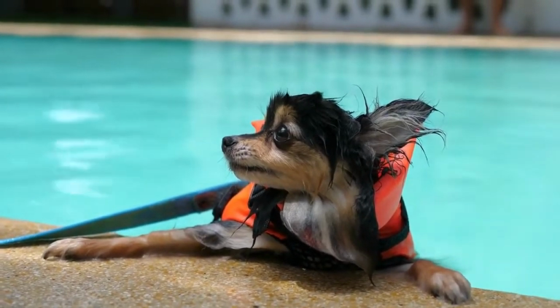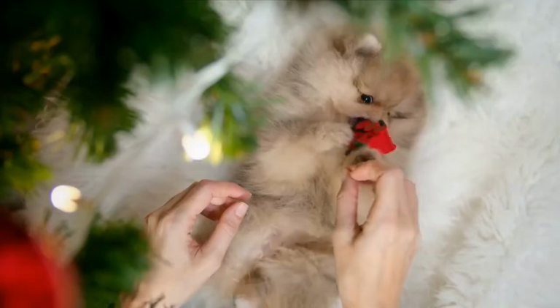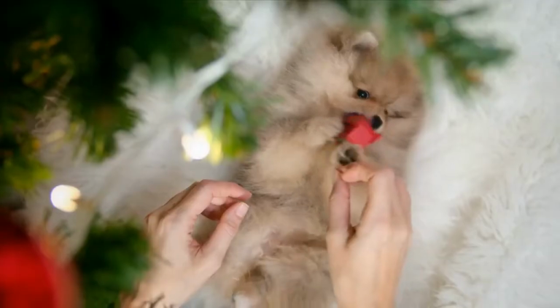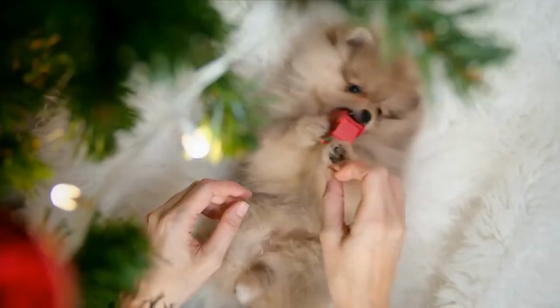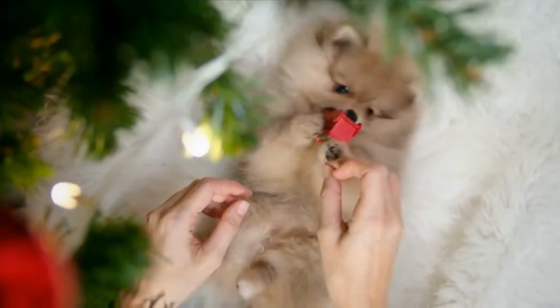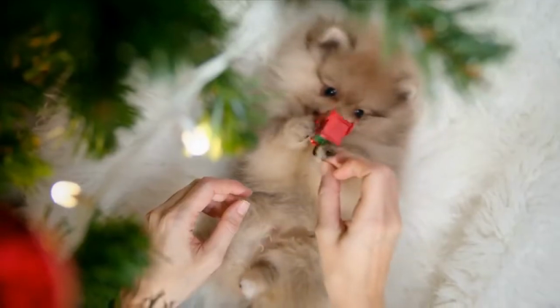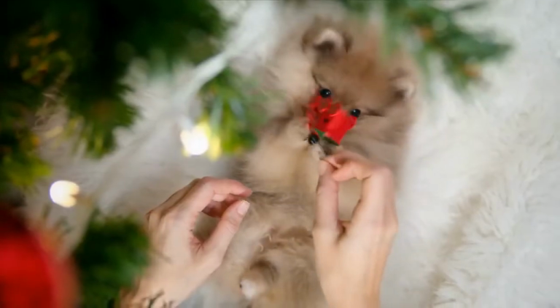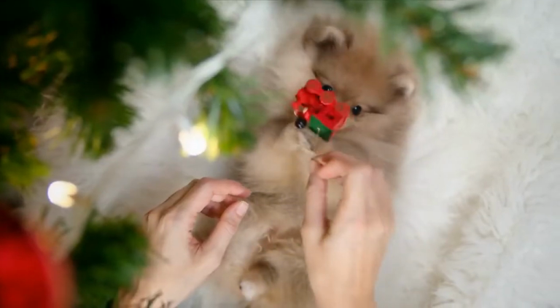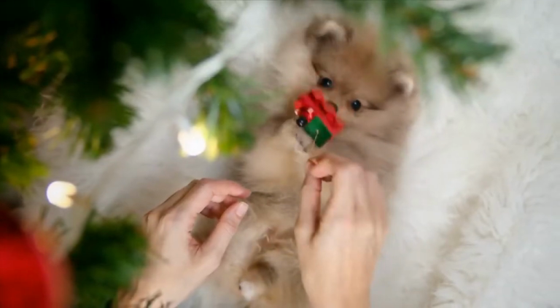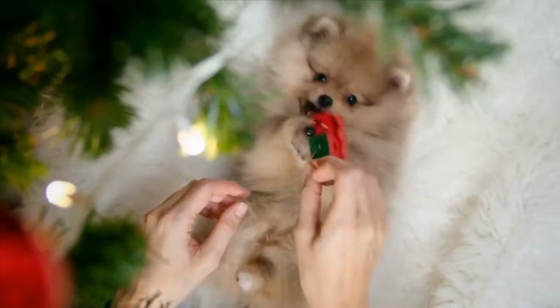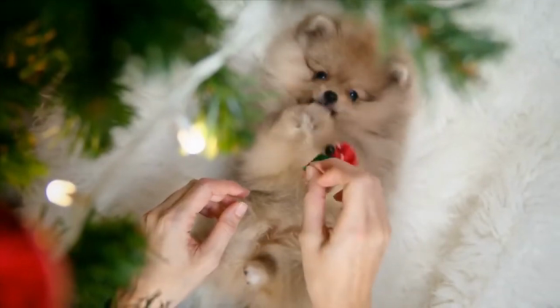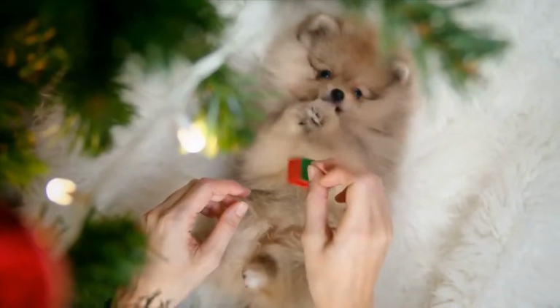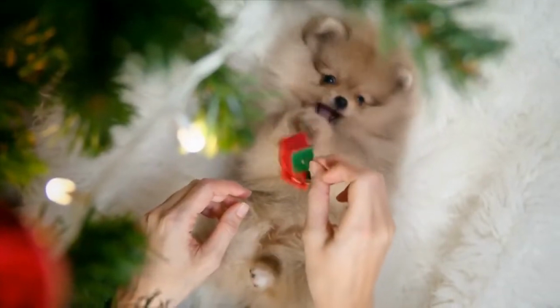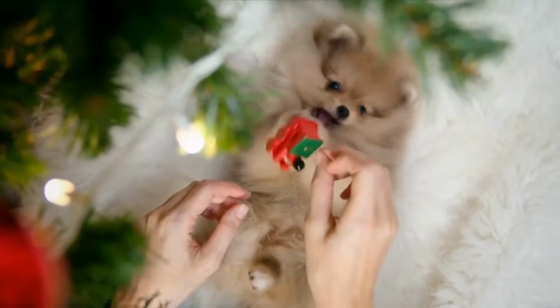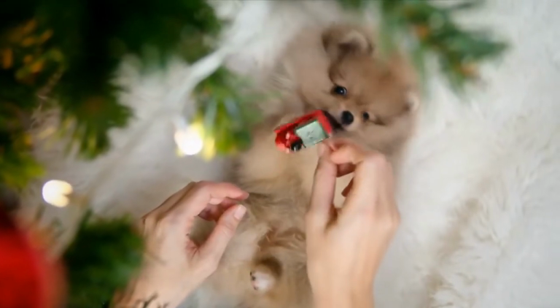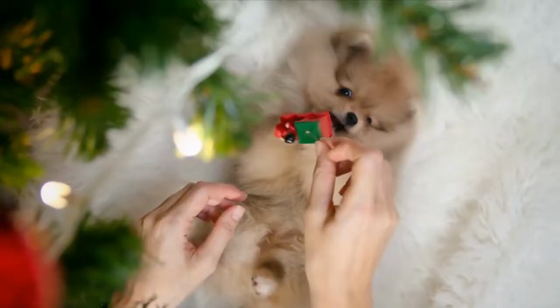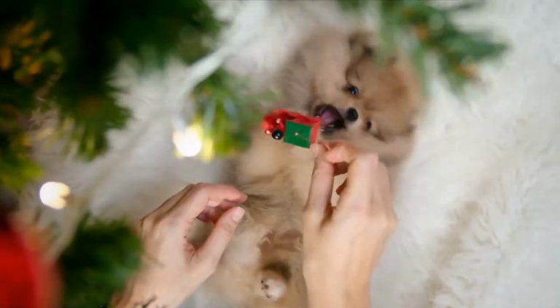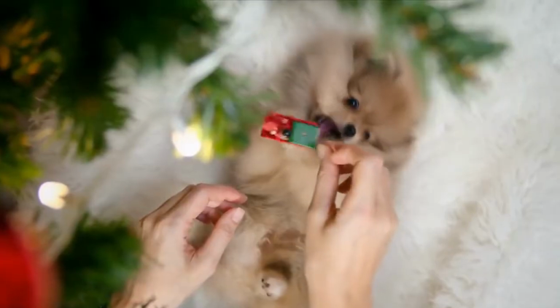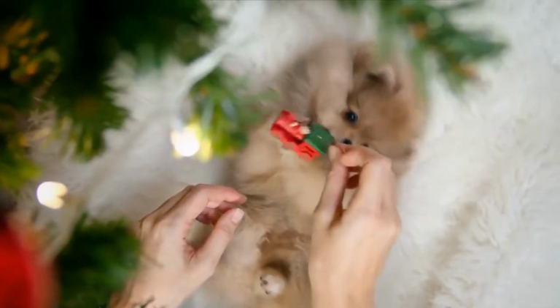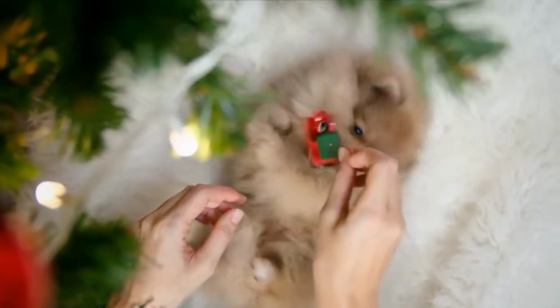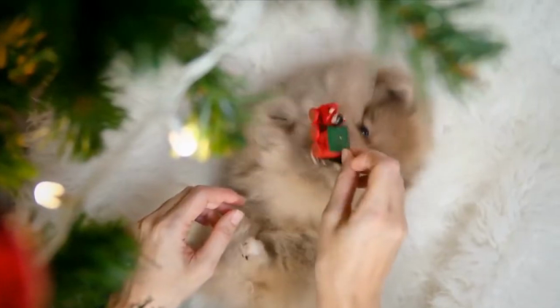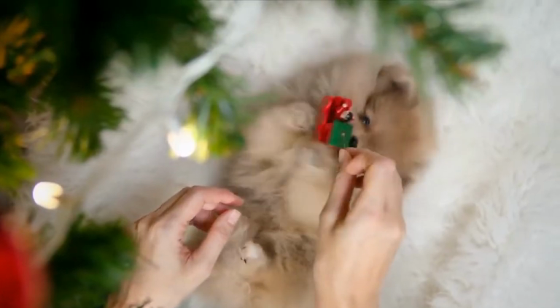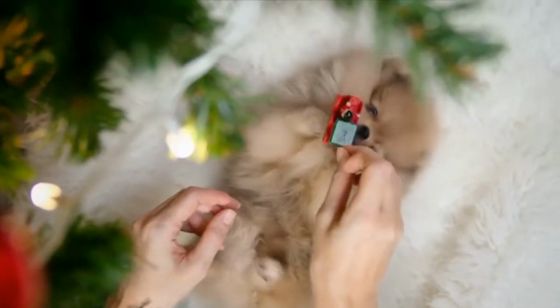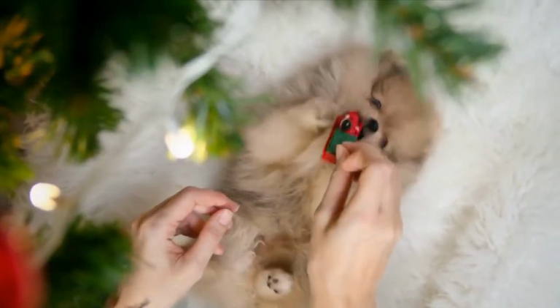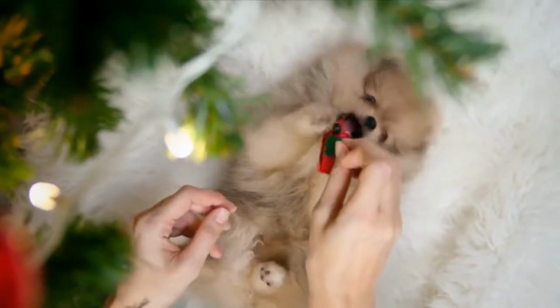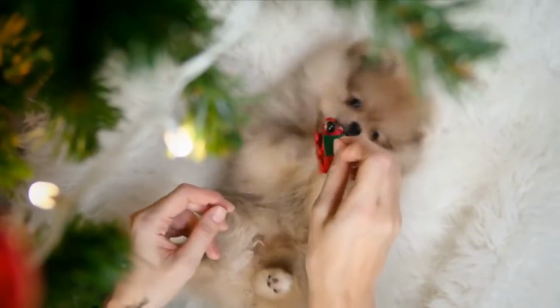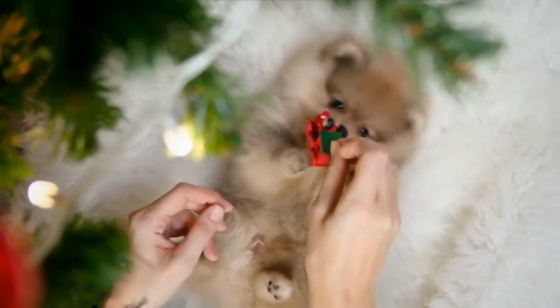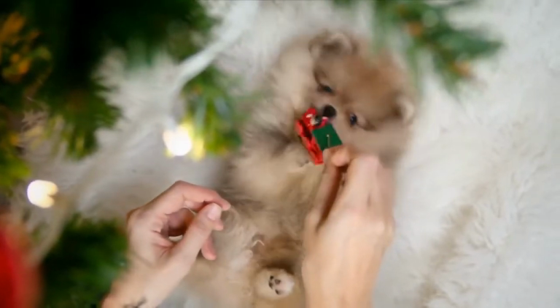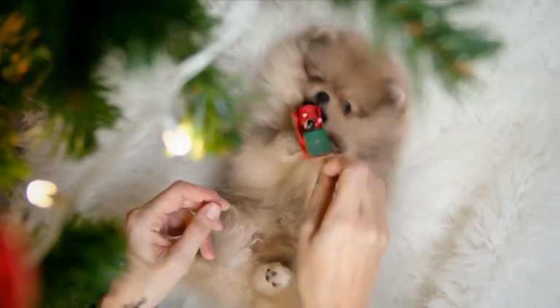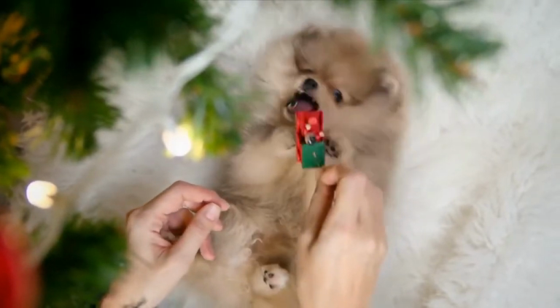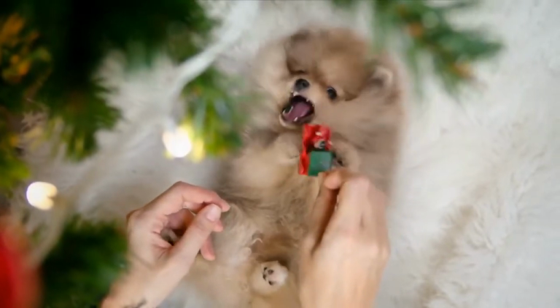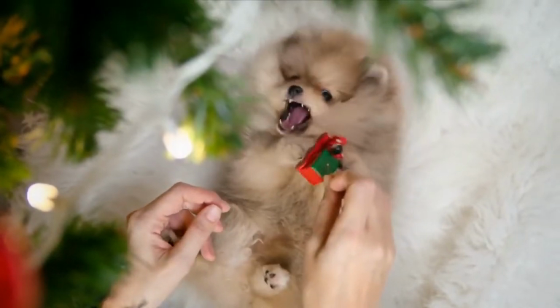I would expect a very tiny Pom puppy to be adult sized at 18 months to 2 years of age.